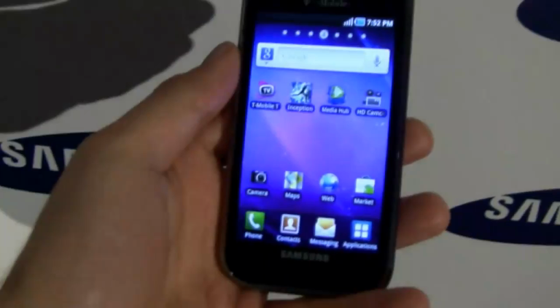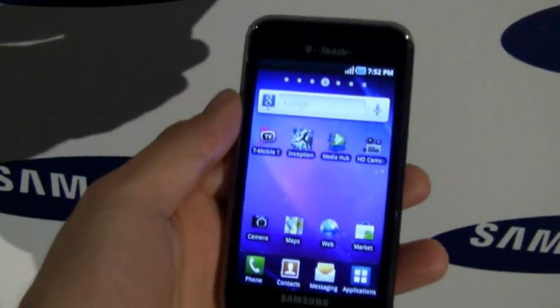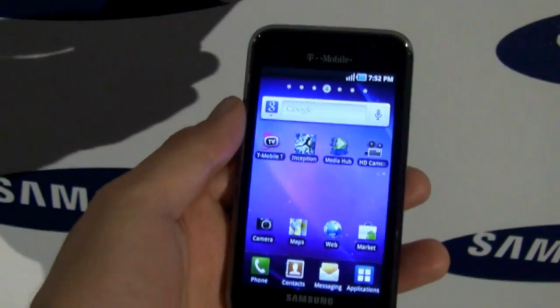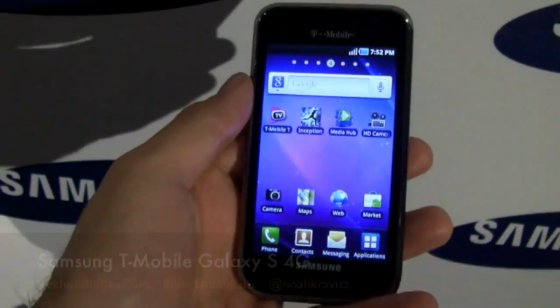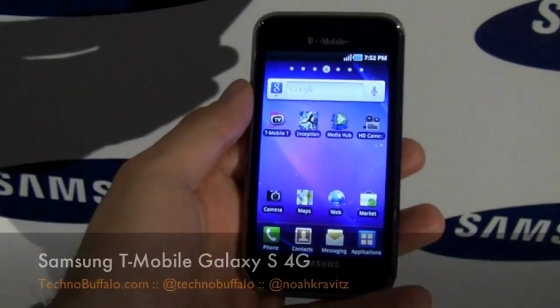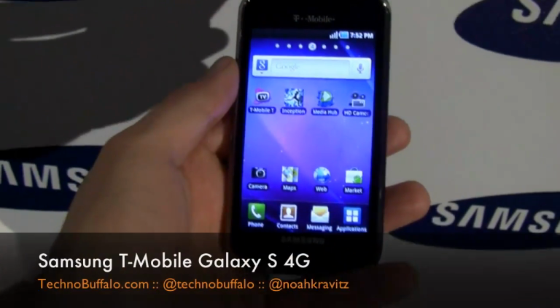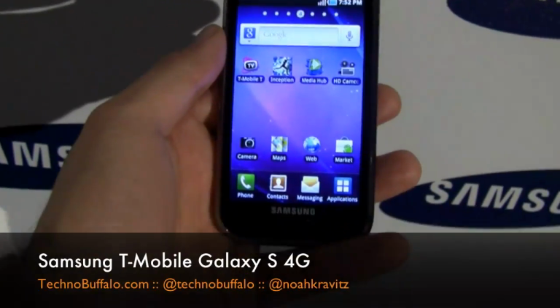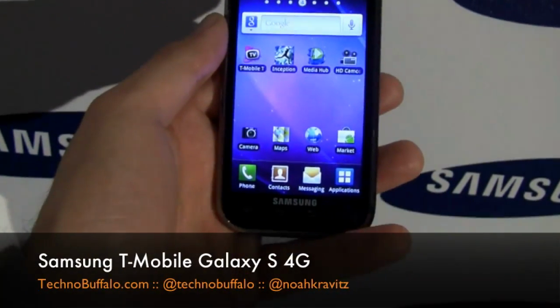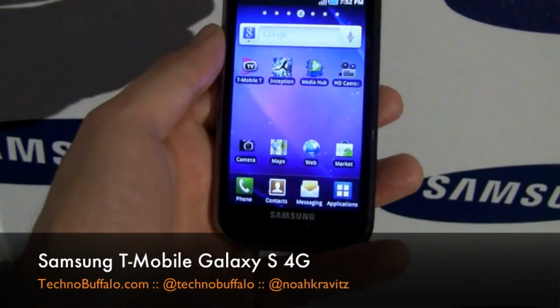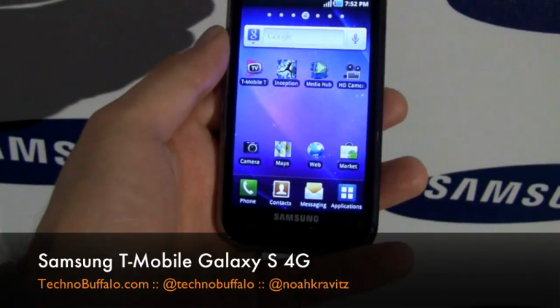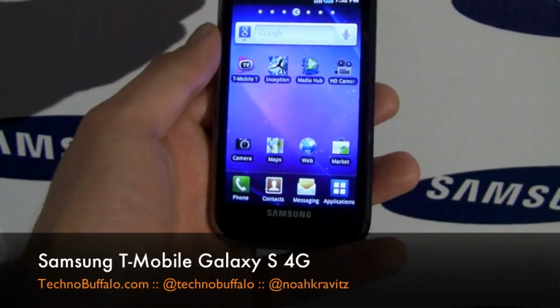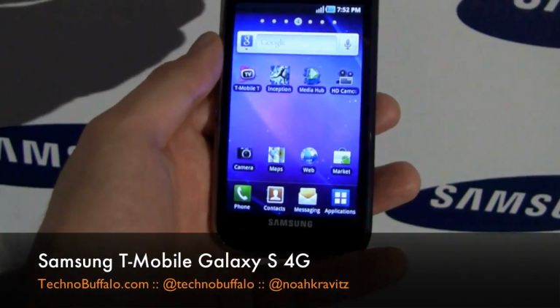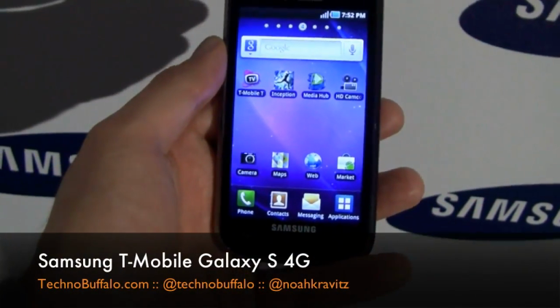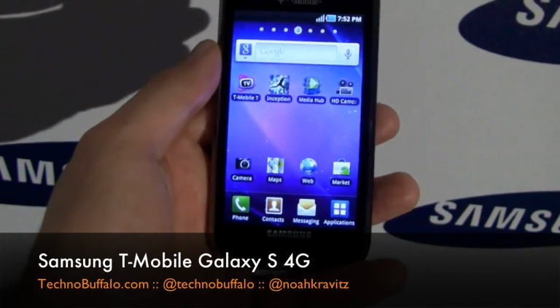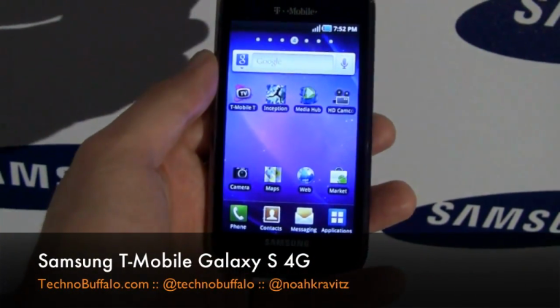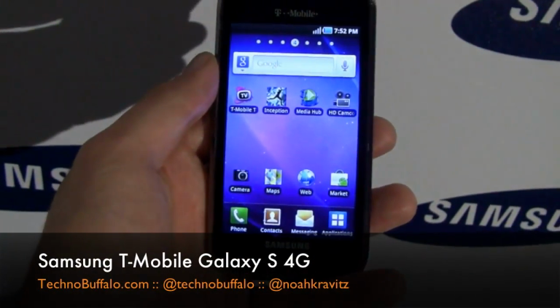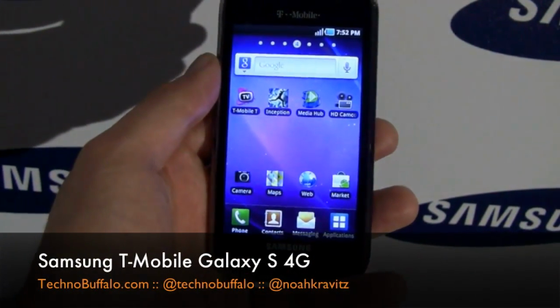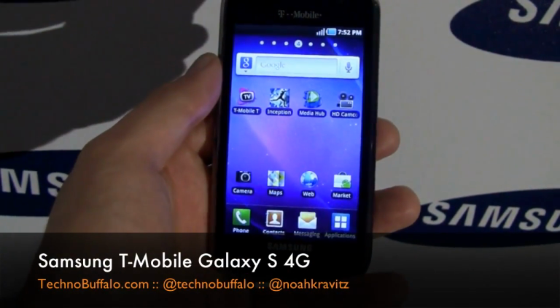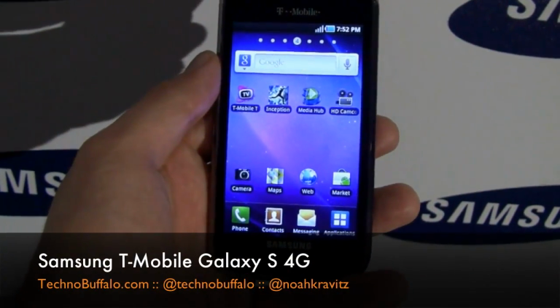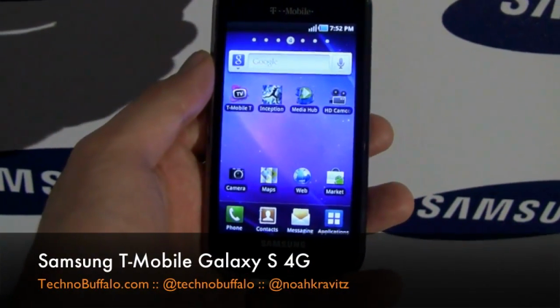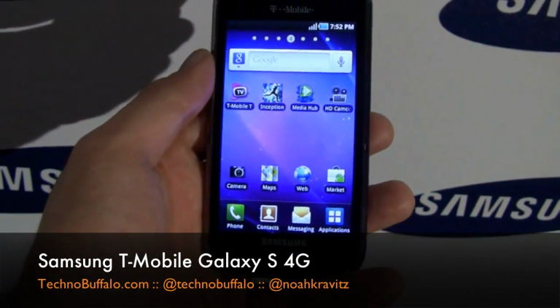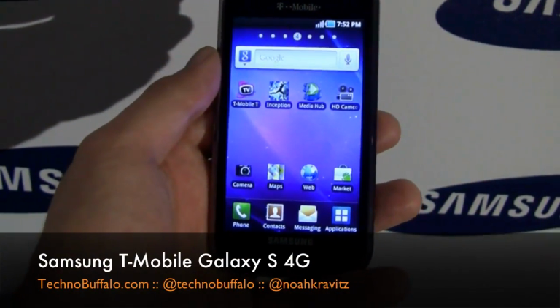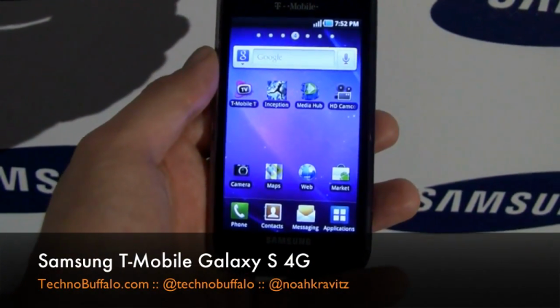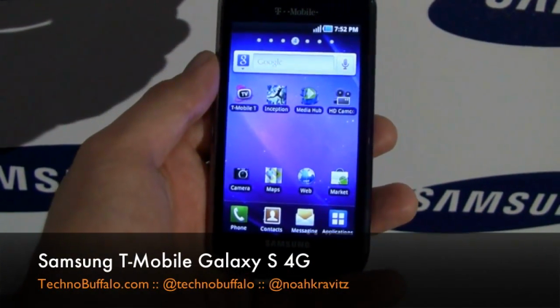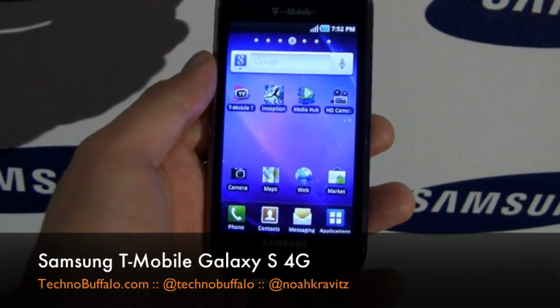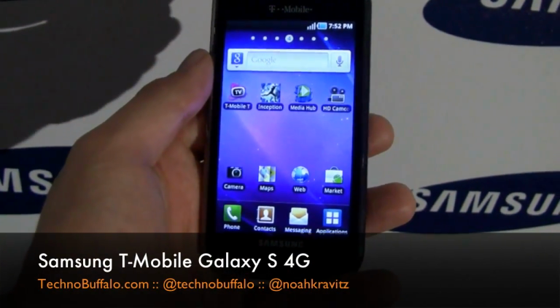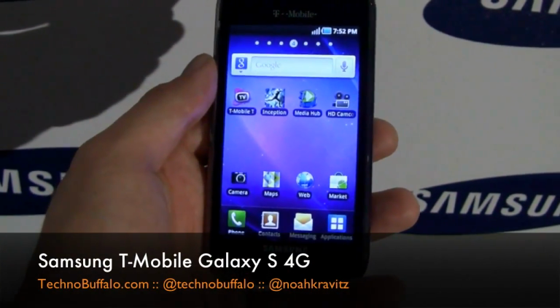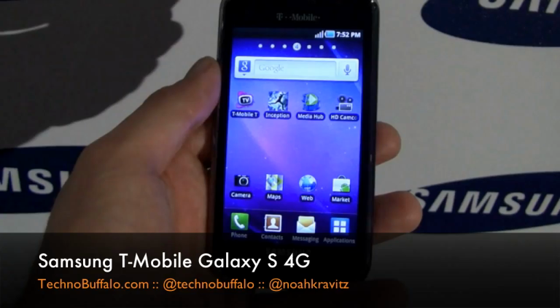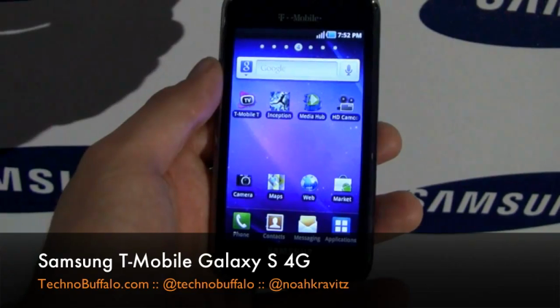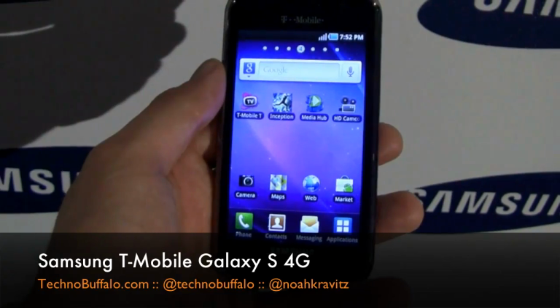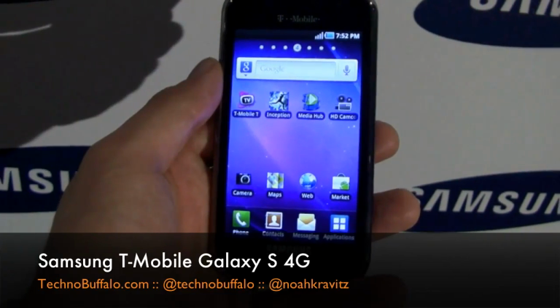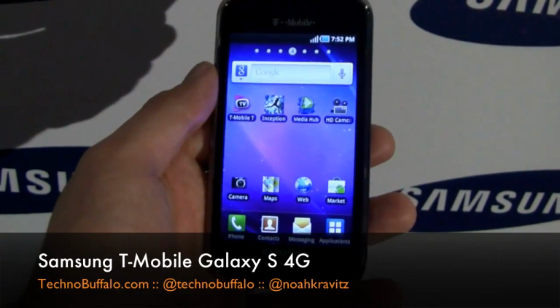Basically it's a Galaxy S, but the 4G version — it supports T-Mobile's HSPA Plus, 21 megs down.